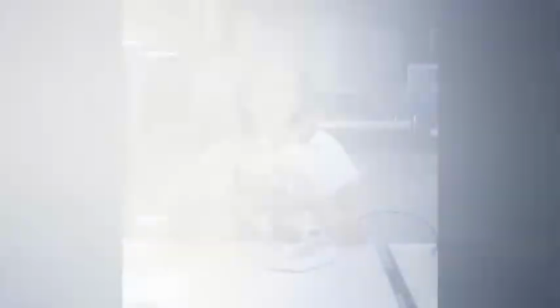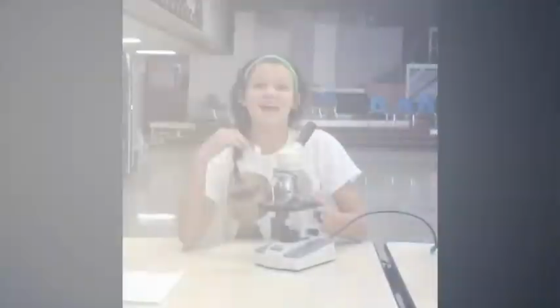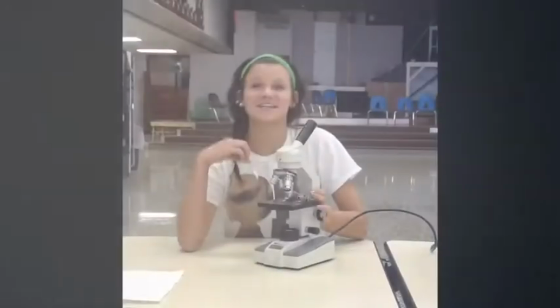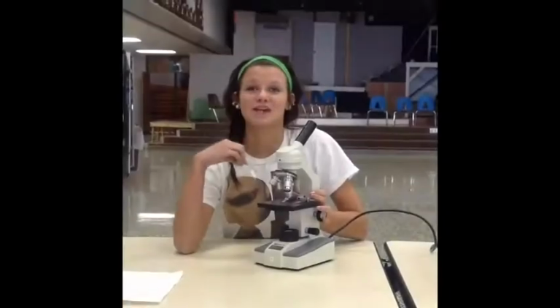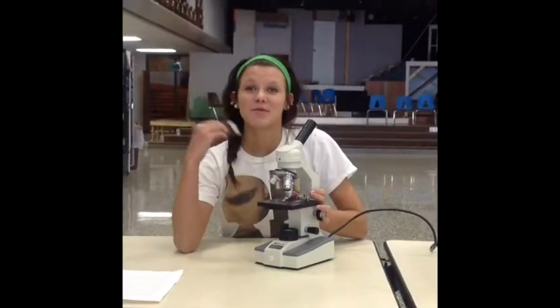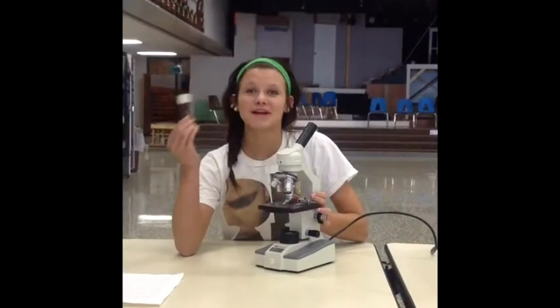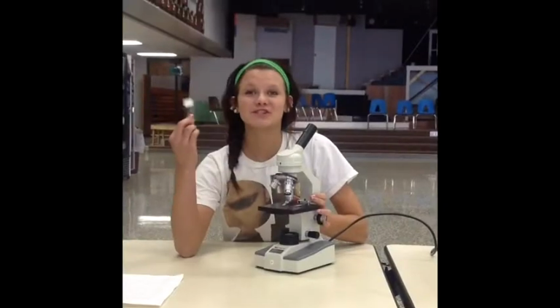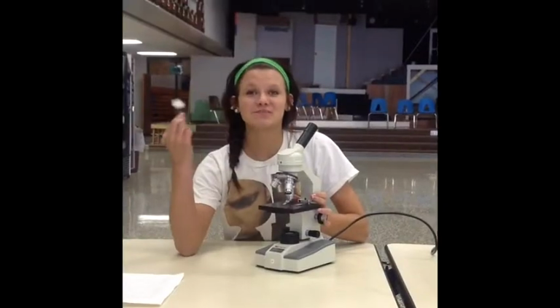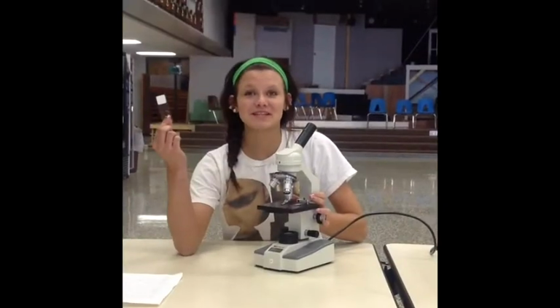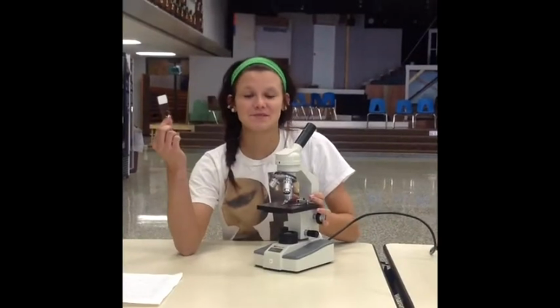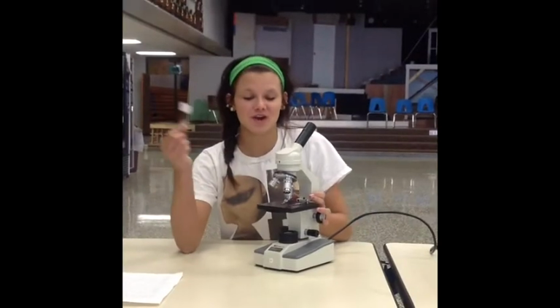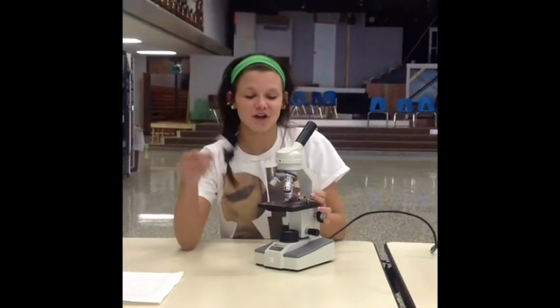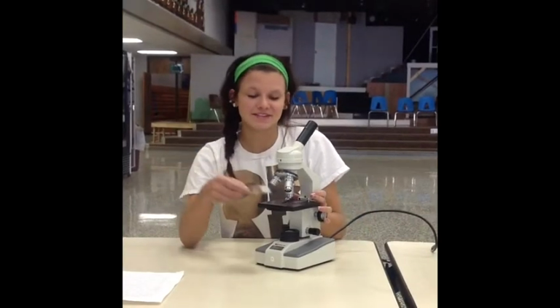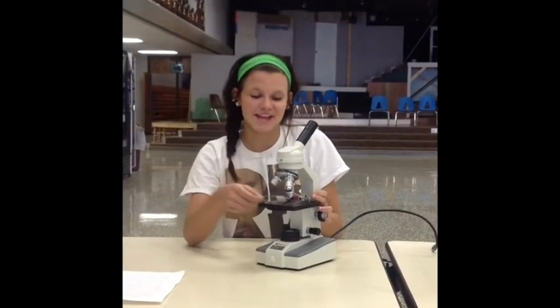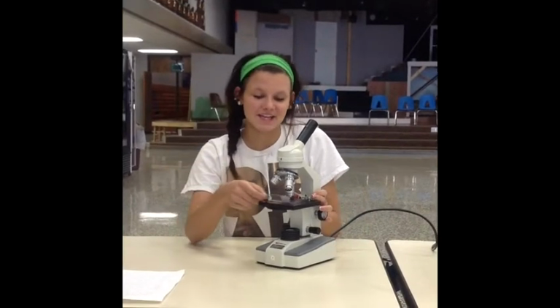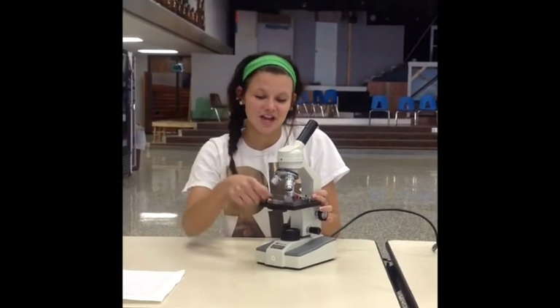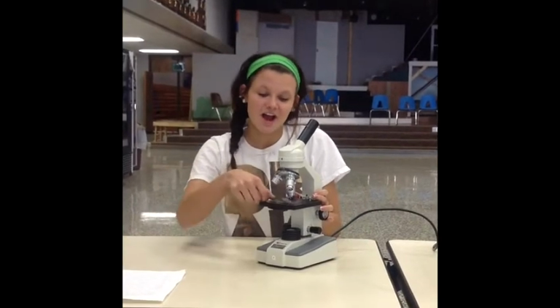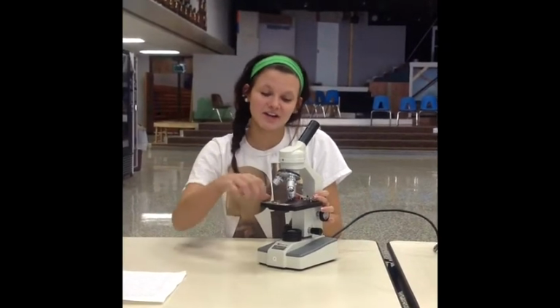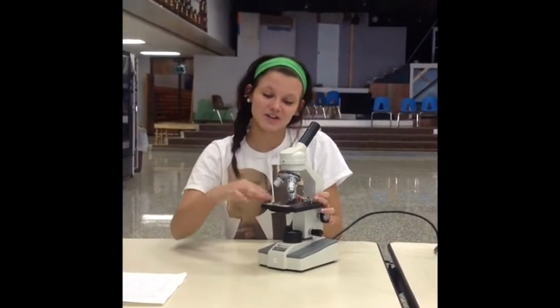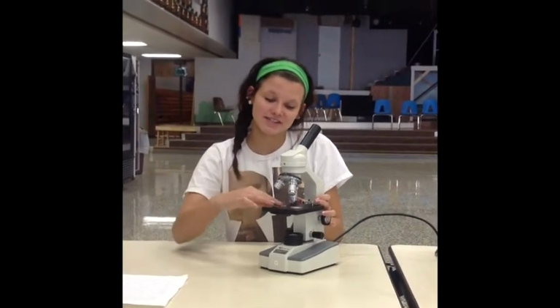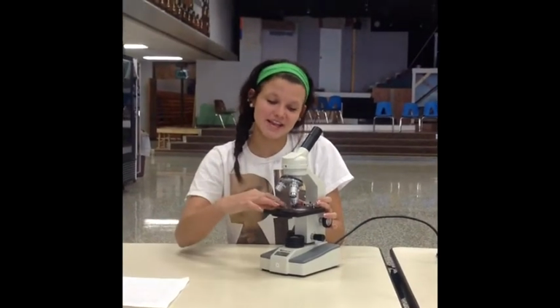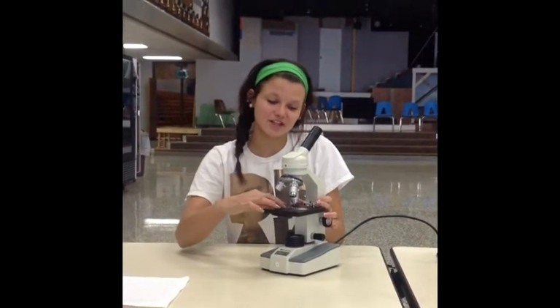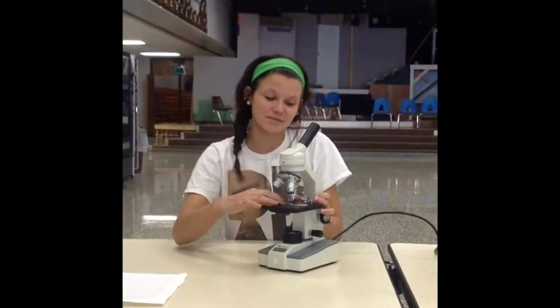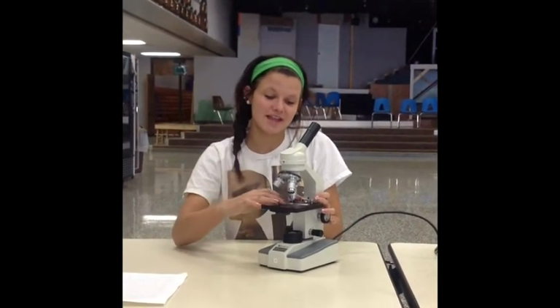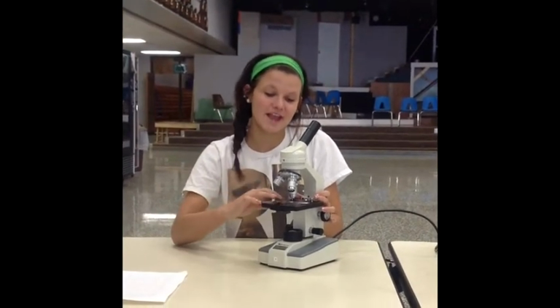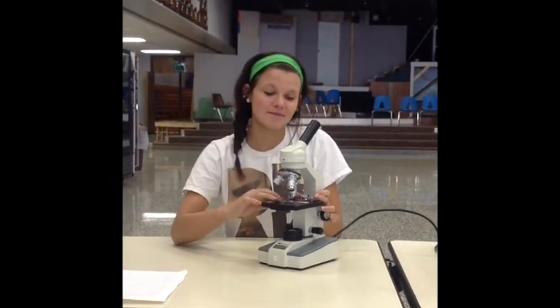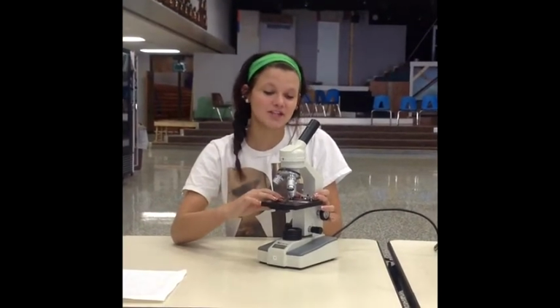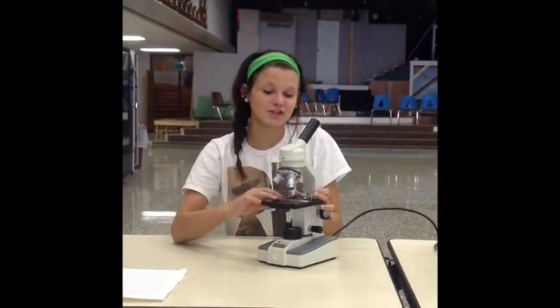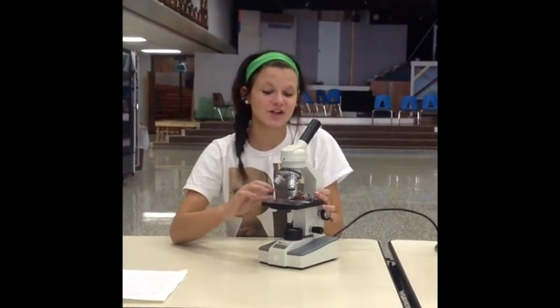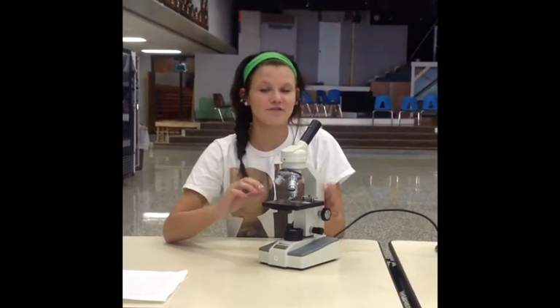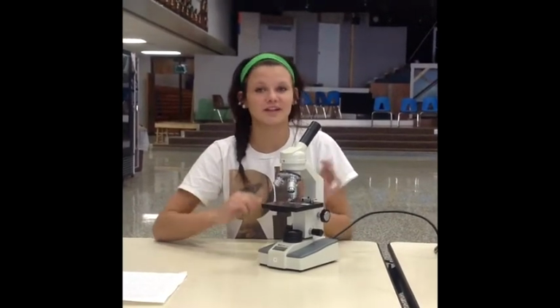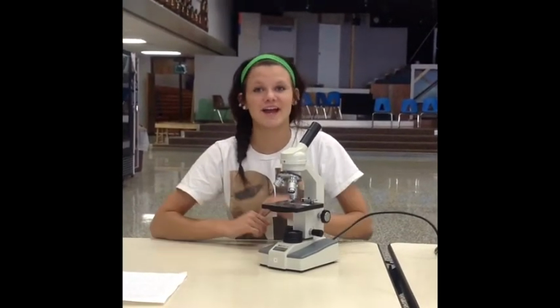Next, place your specimen on the stage, under the stage clips, and make sure it's over the light.